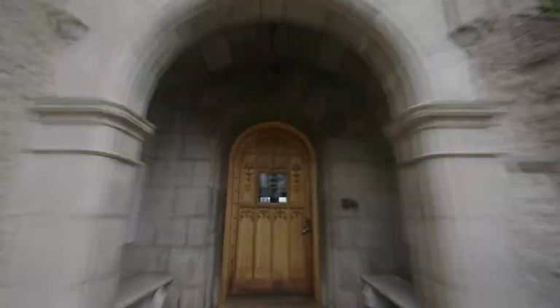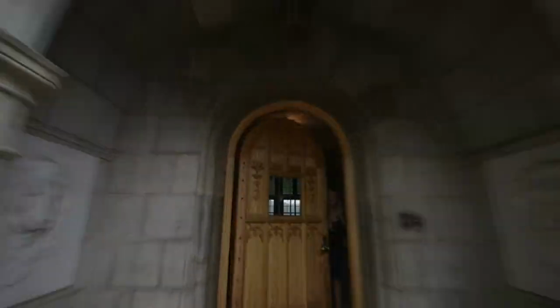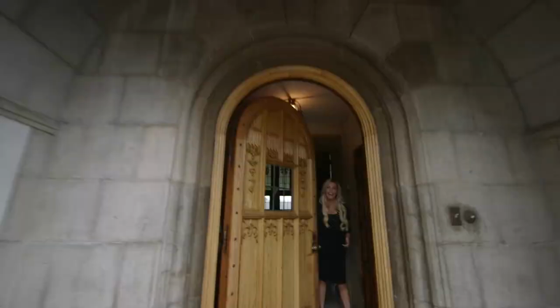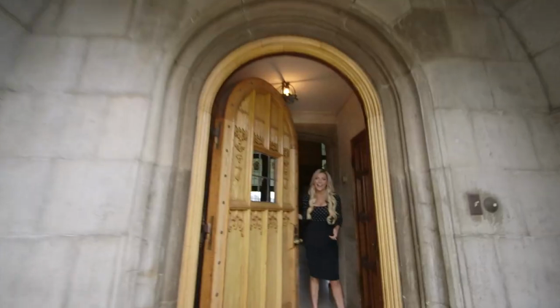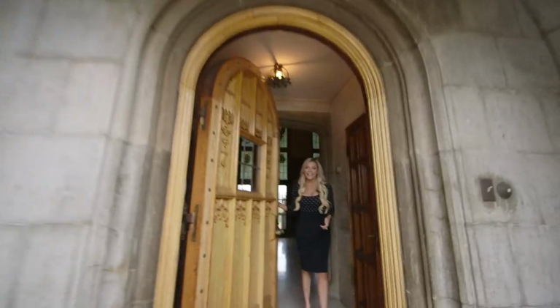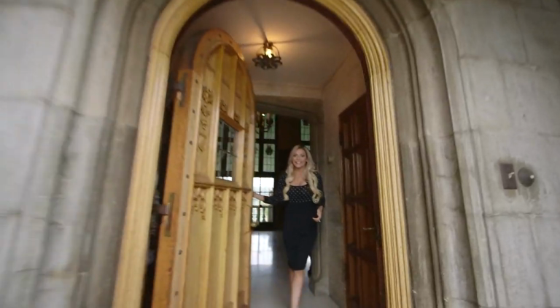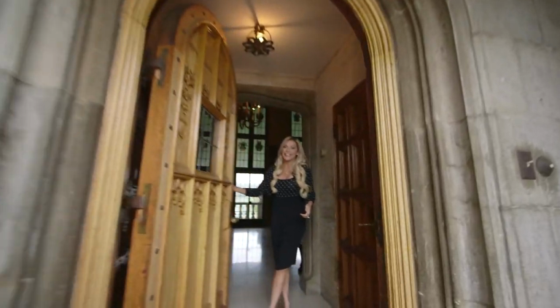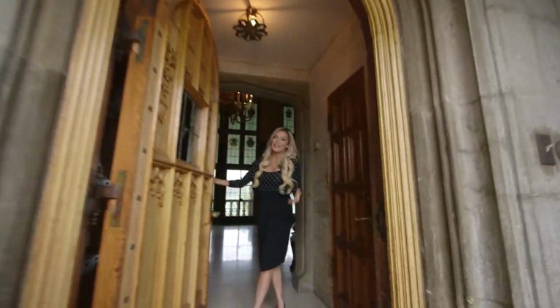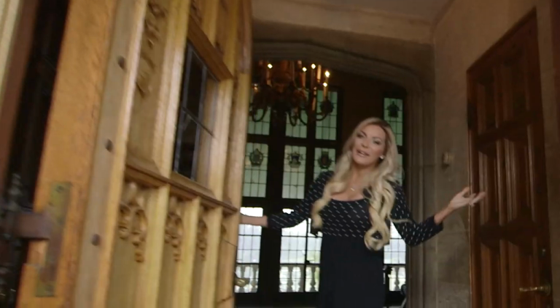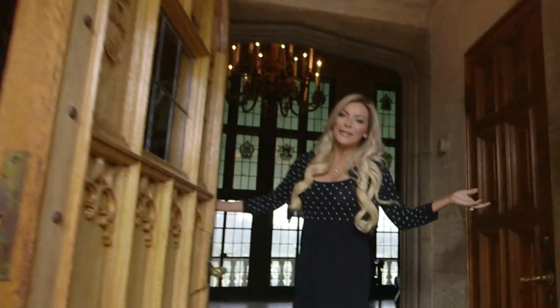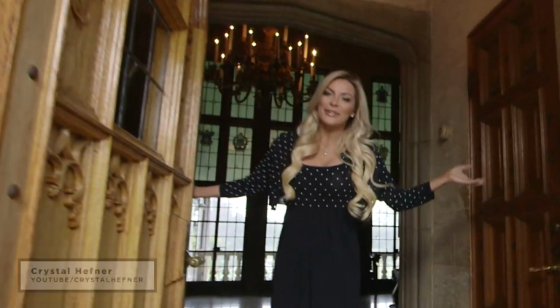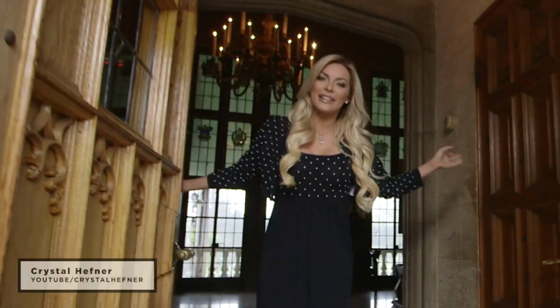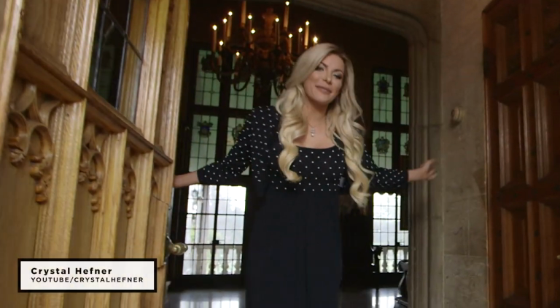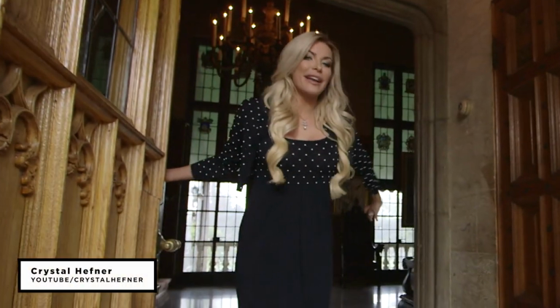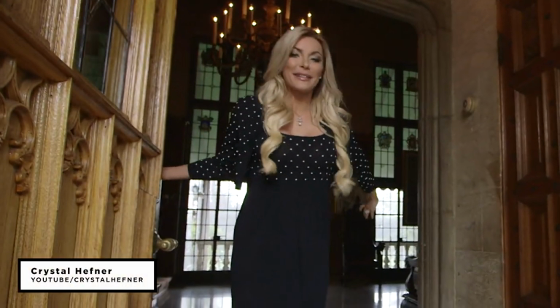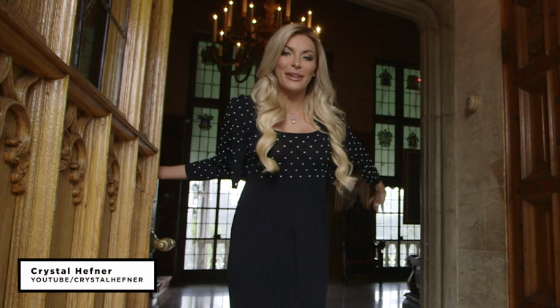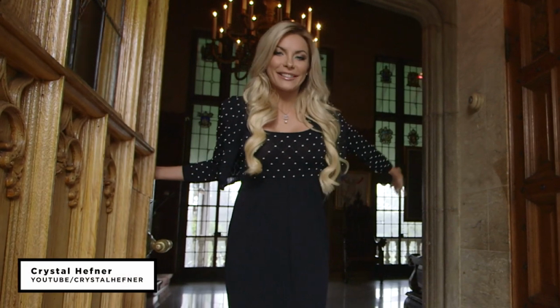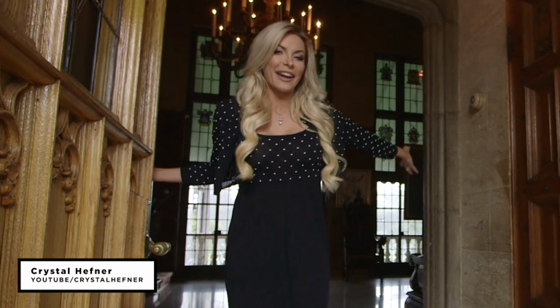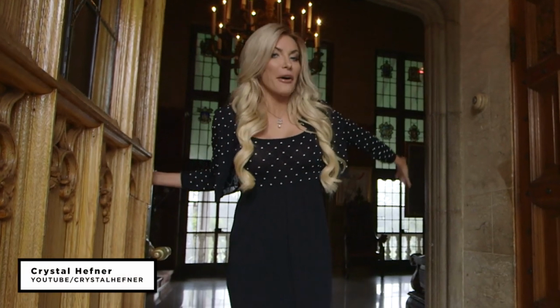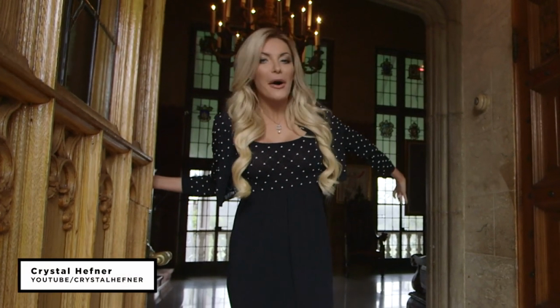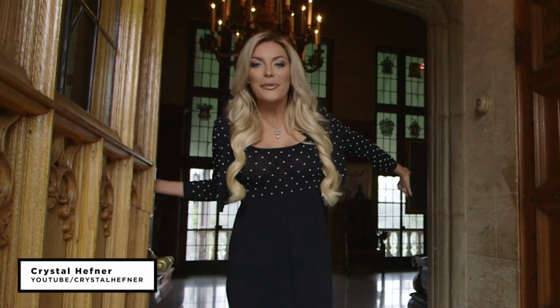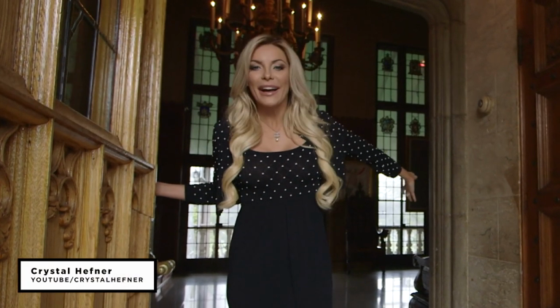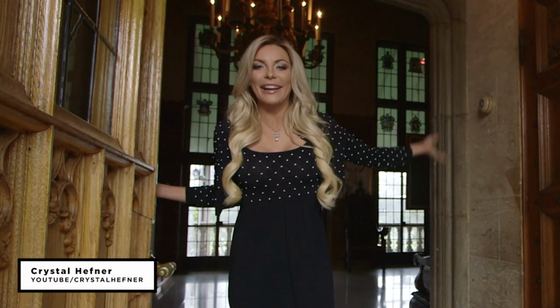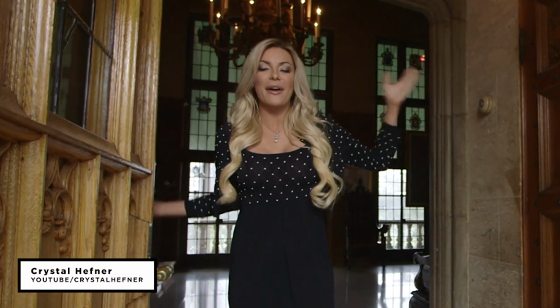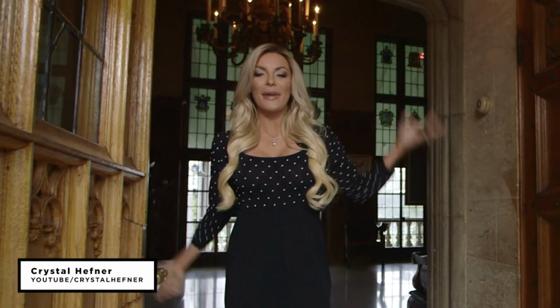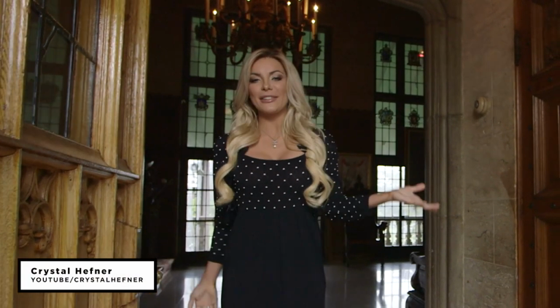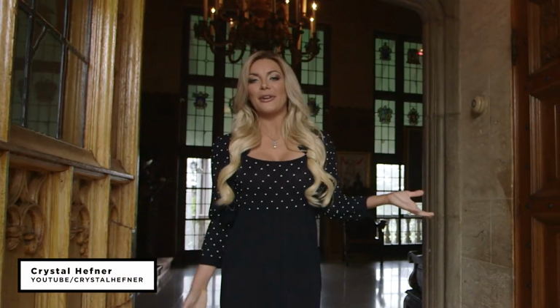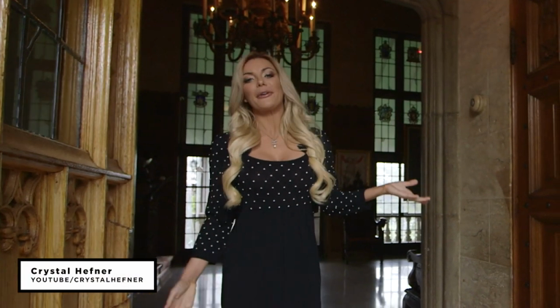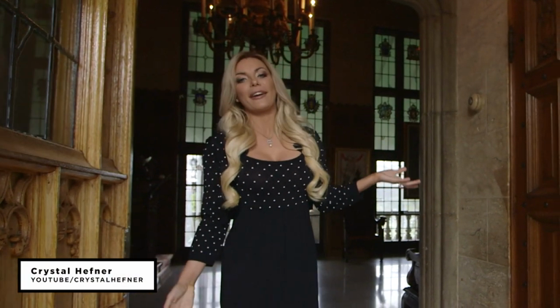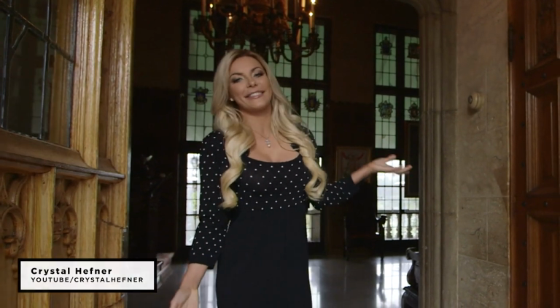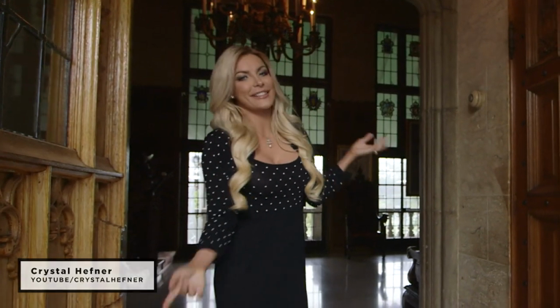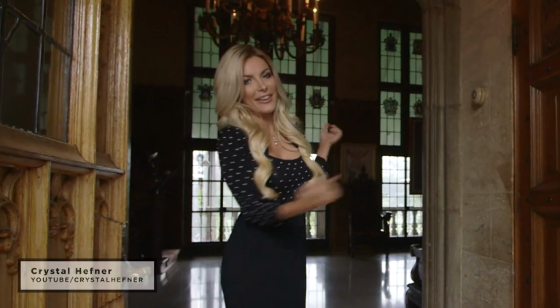Hi guys! Welcome to this amazing place that I call home. I cannot wait to show you around. Let's go.